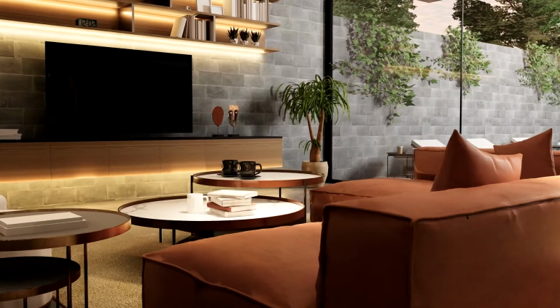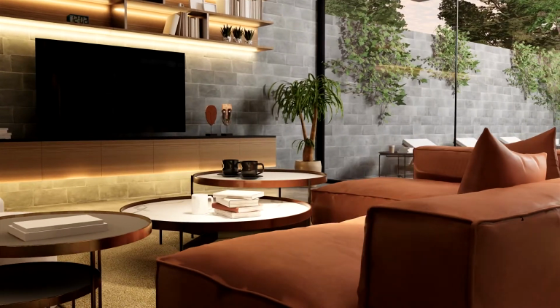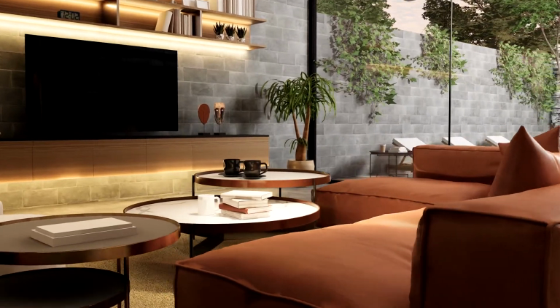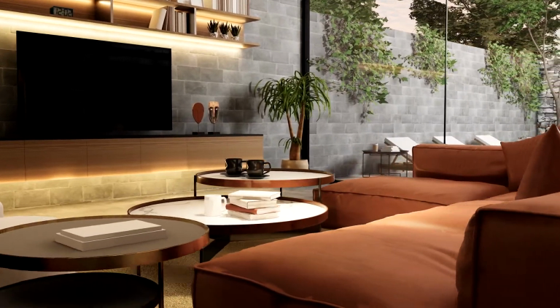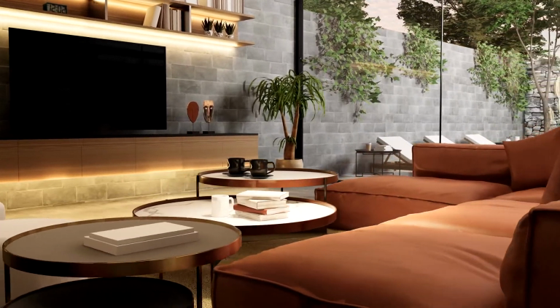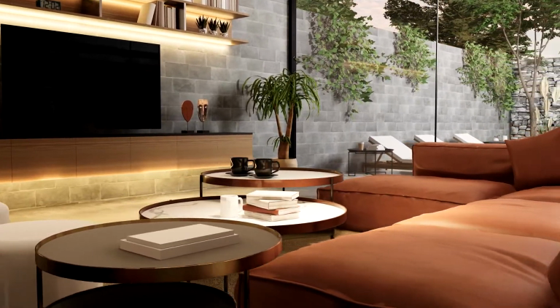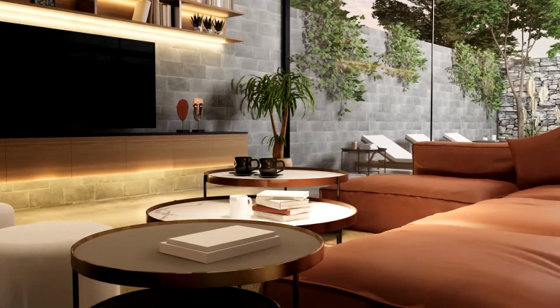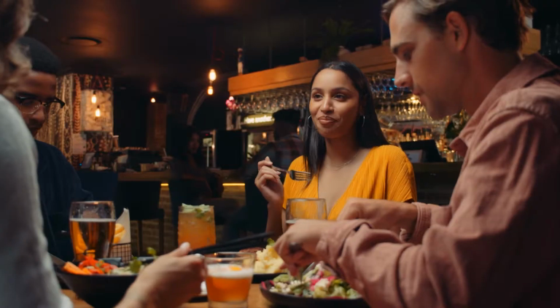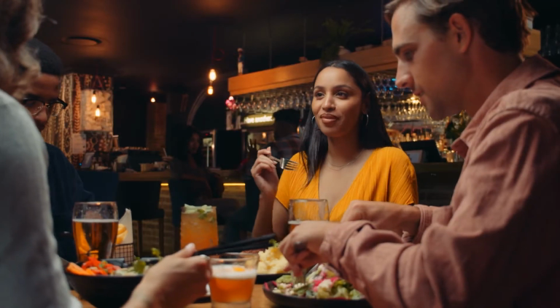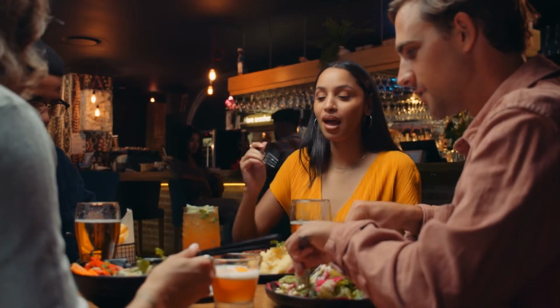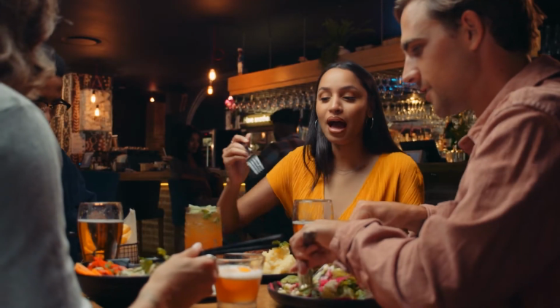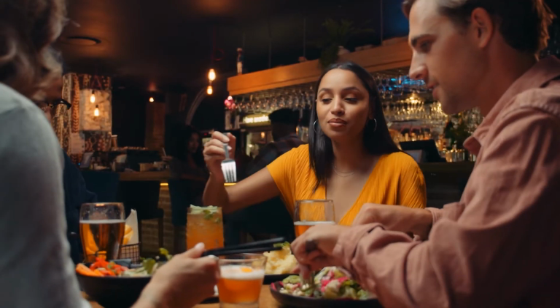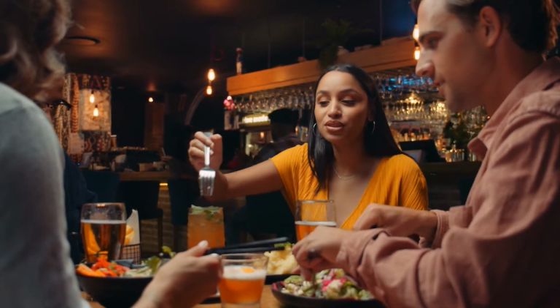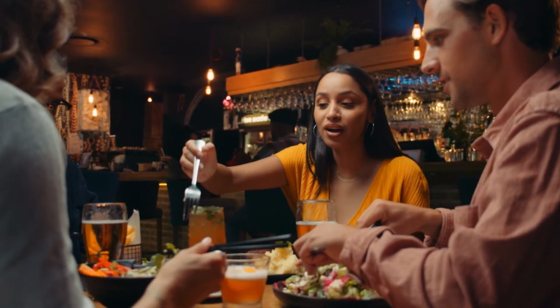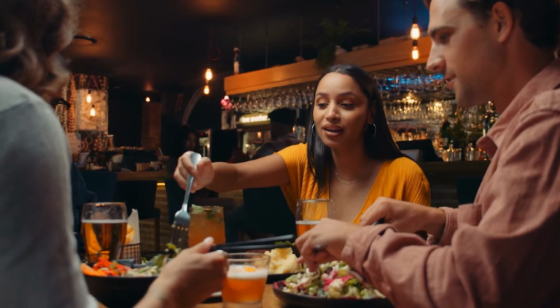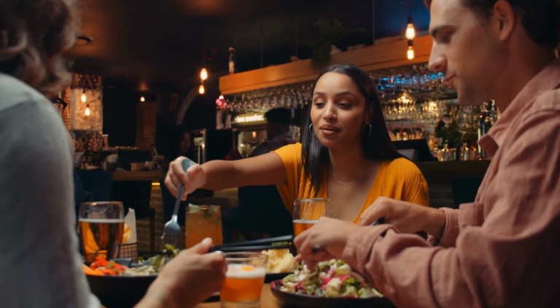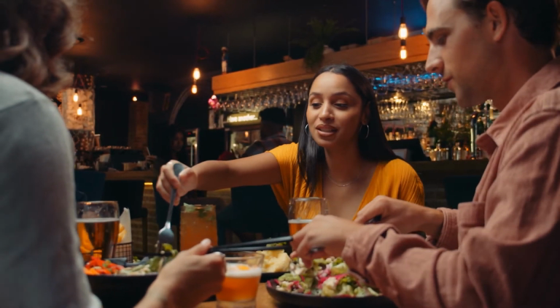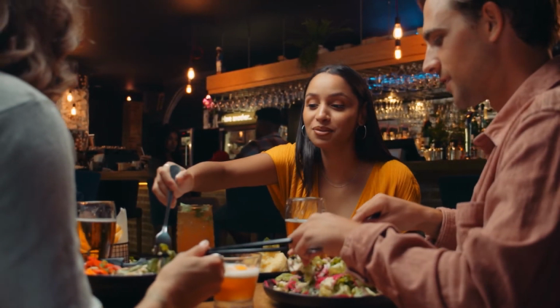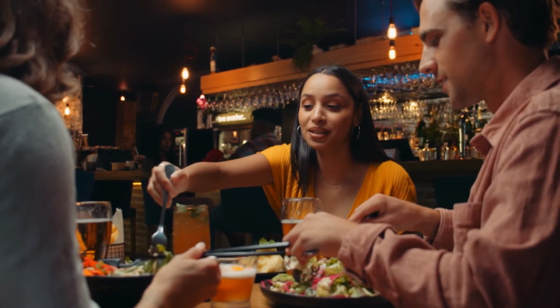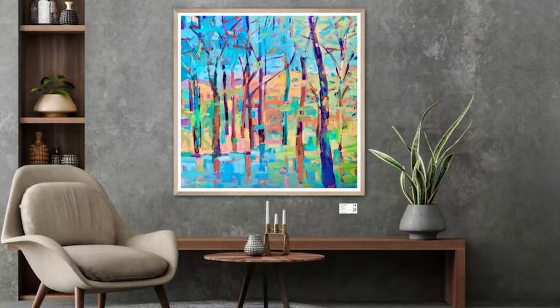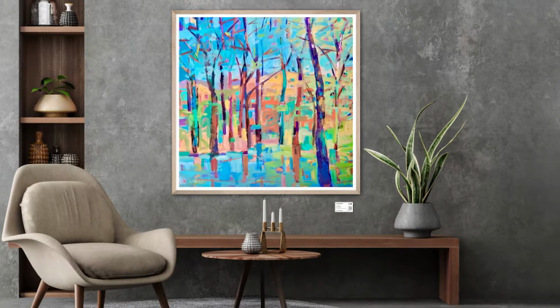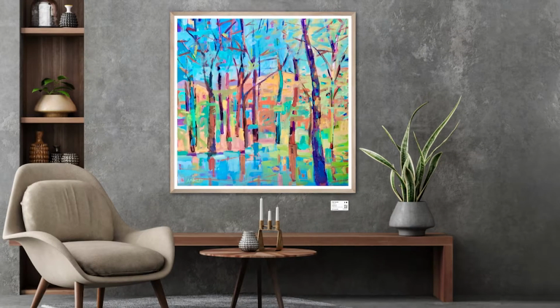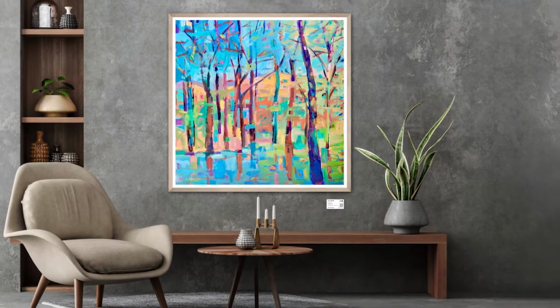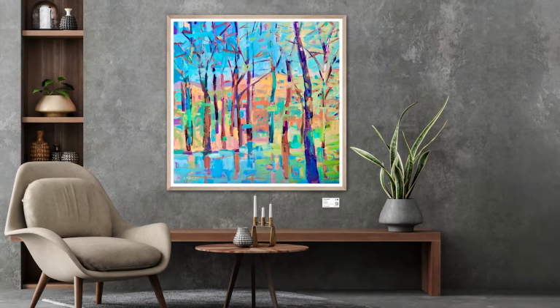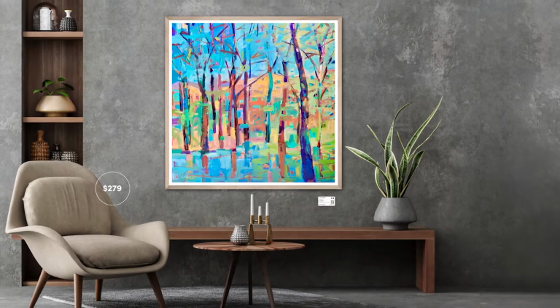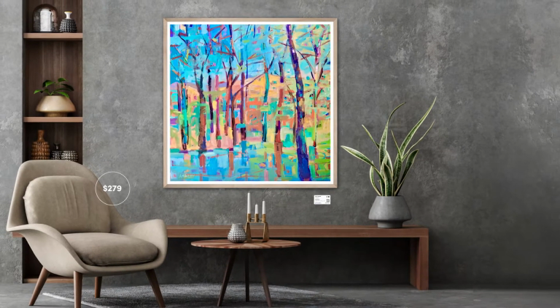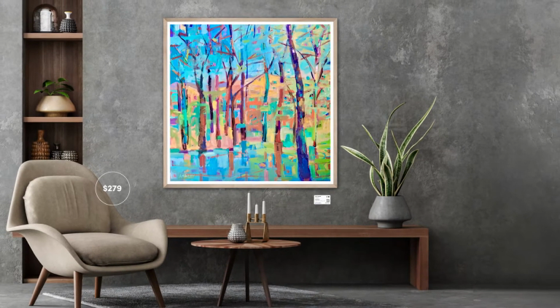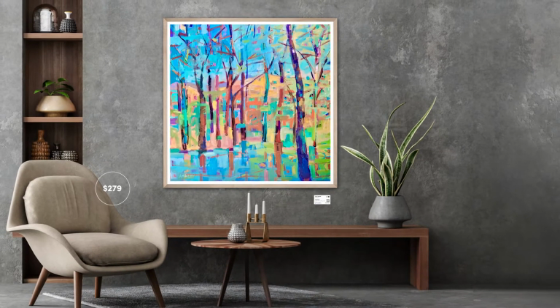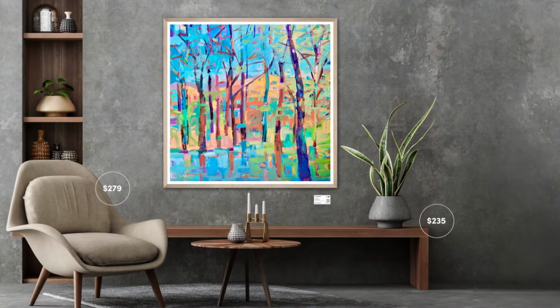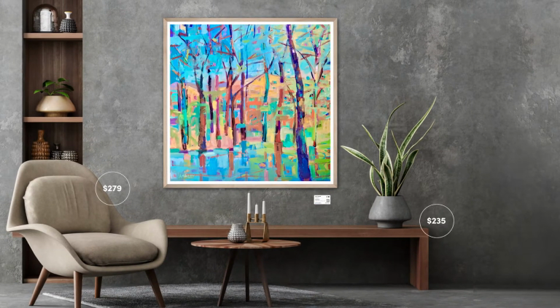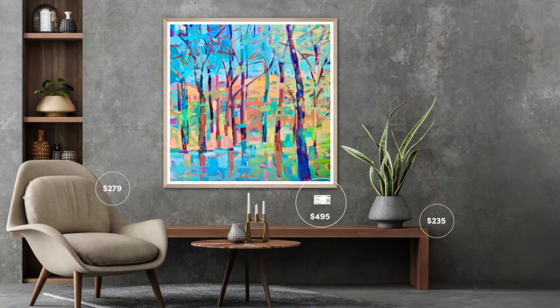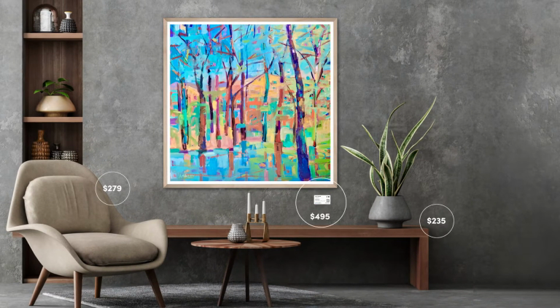Hotels, Airbnbs, restaurants — you name it. We are turning the hospitality world into your shoppable showroom.